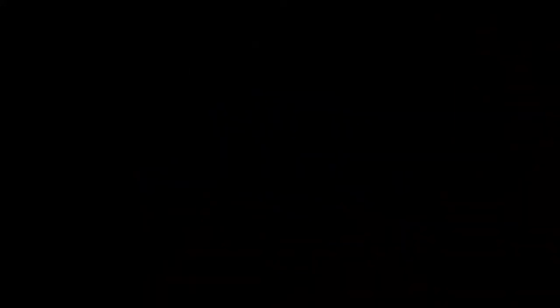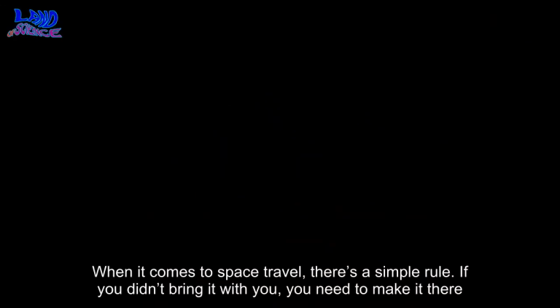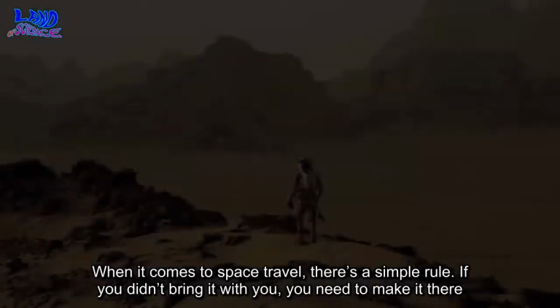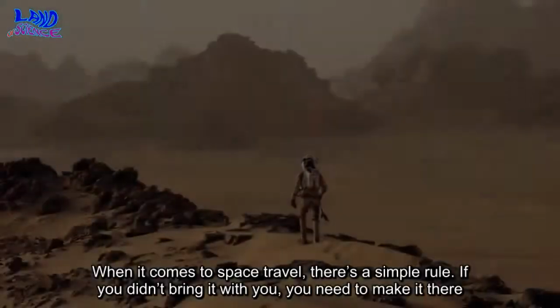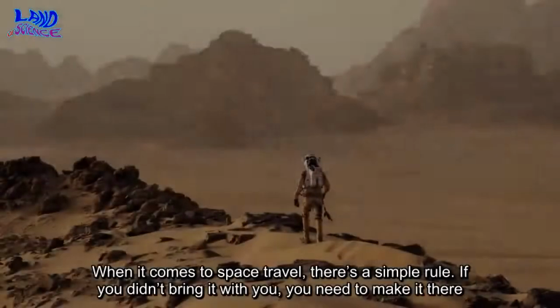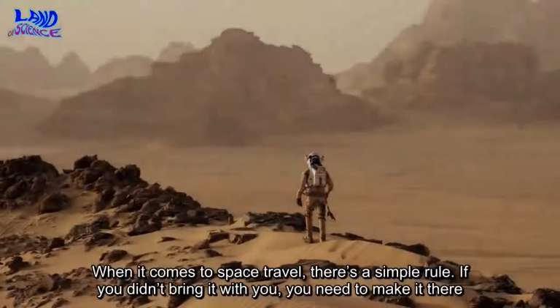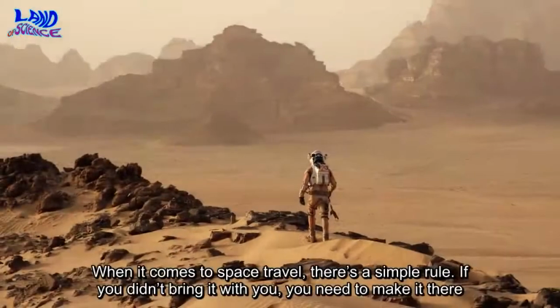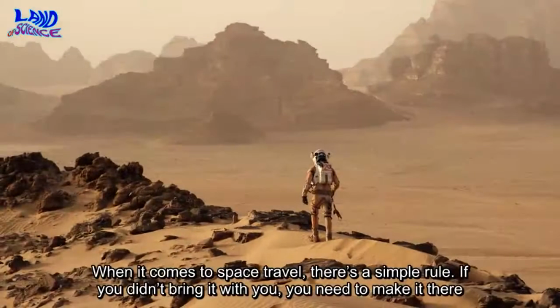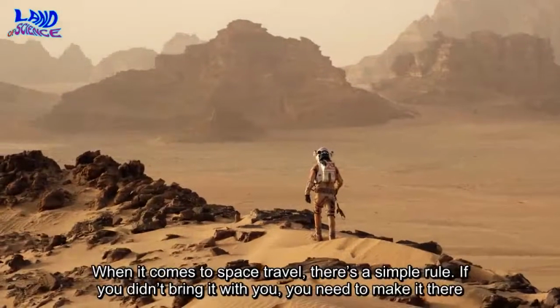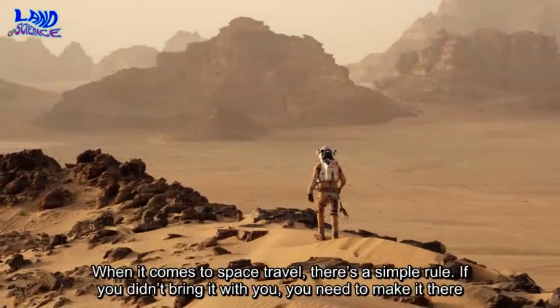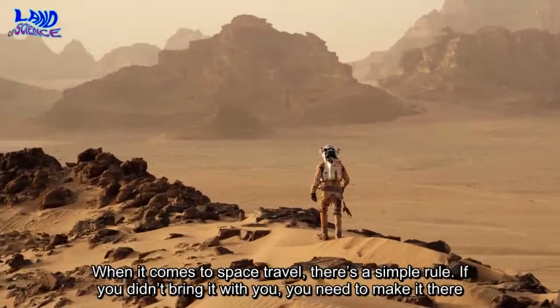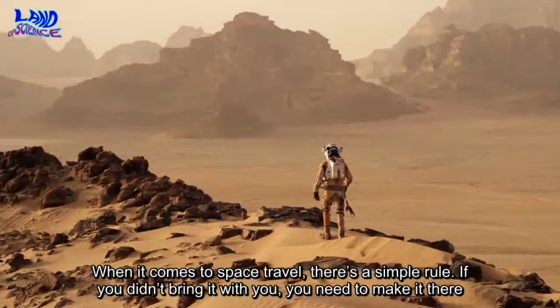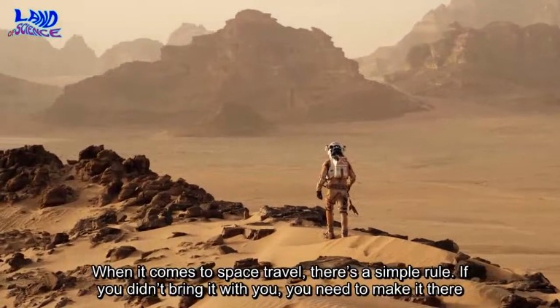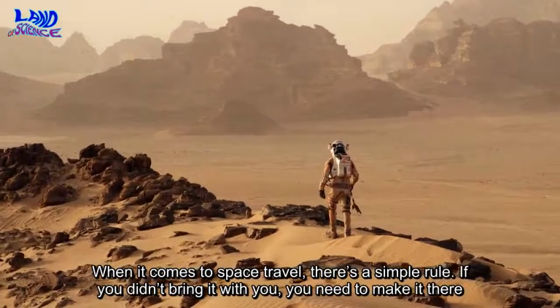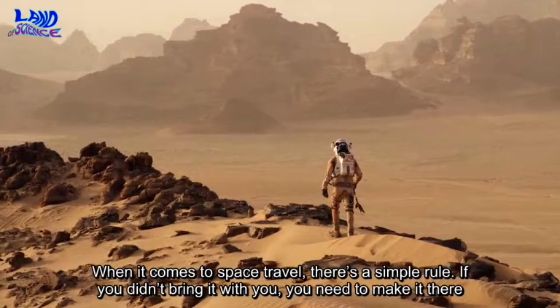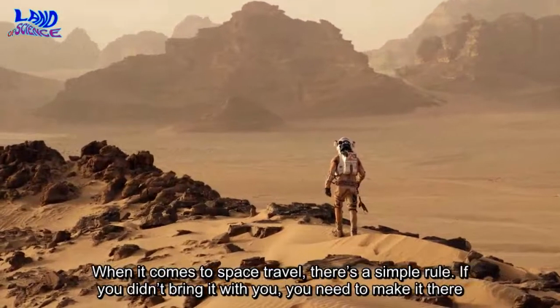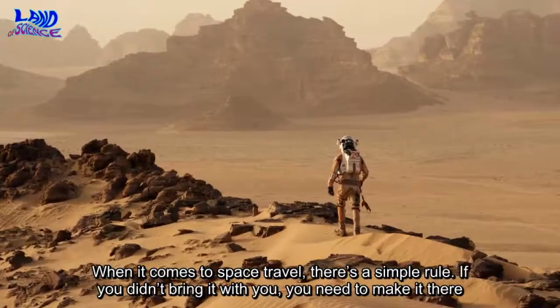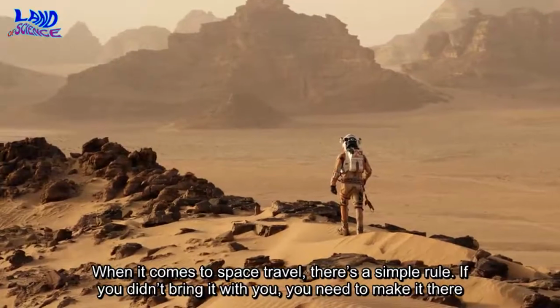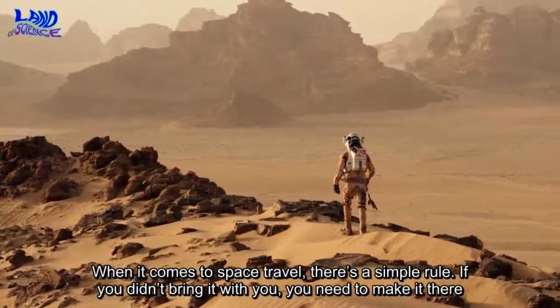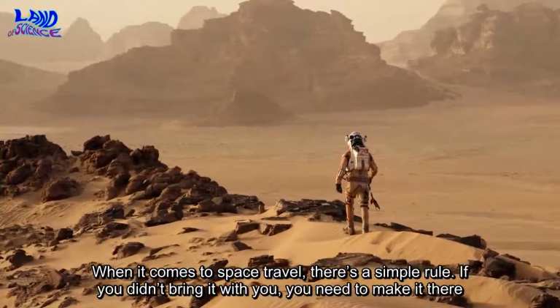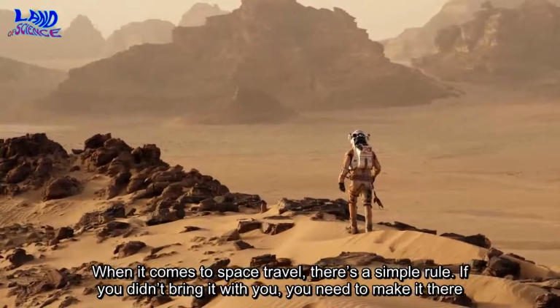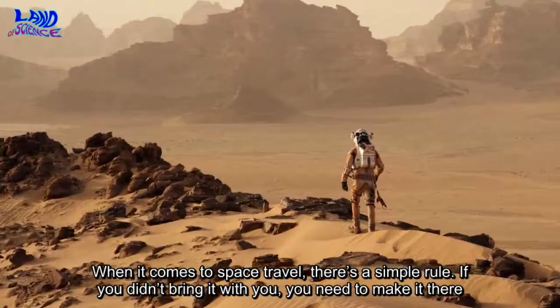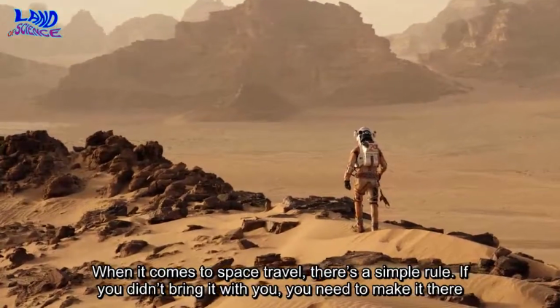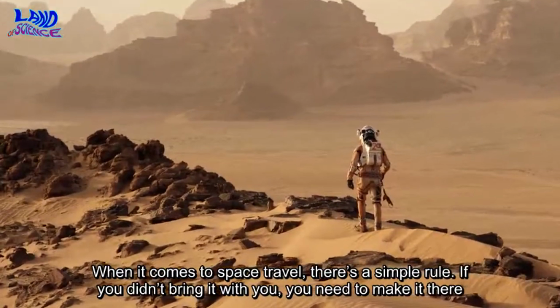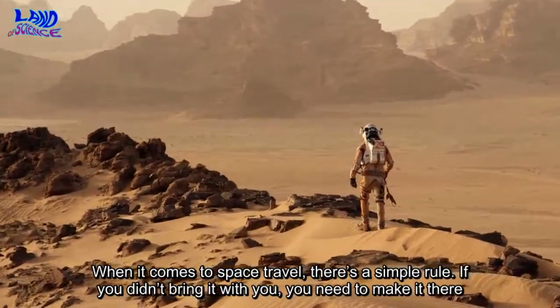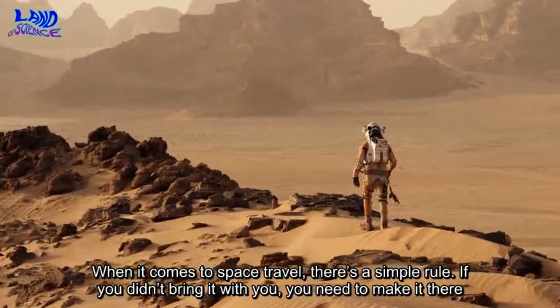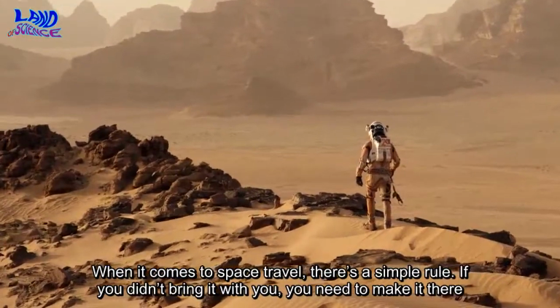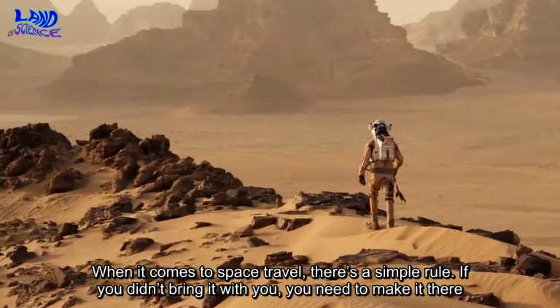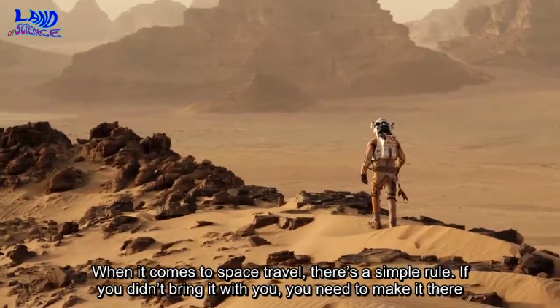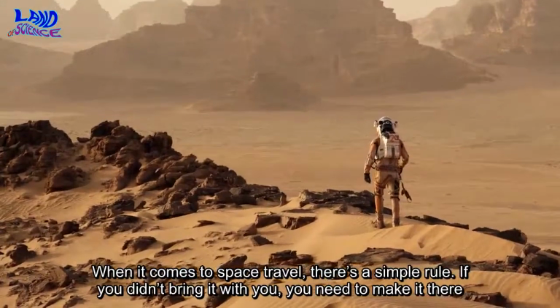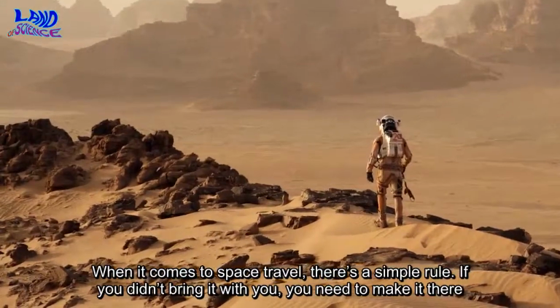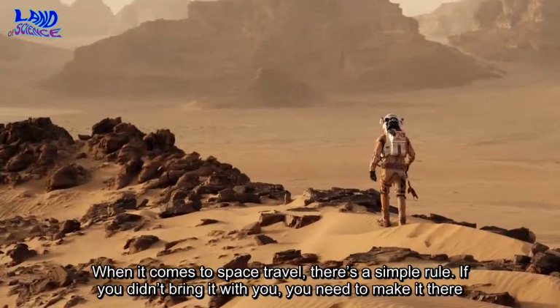When it comes to space travel, there's a simple rule: if you didn't bring it with you, you need to make it there.